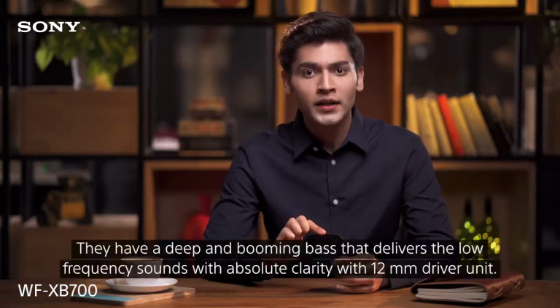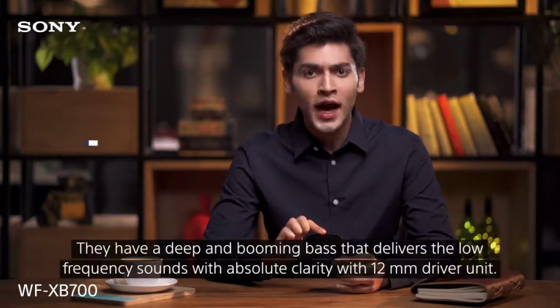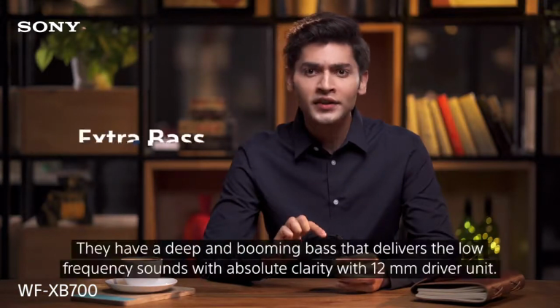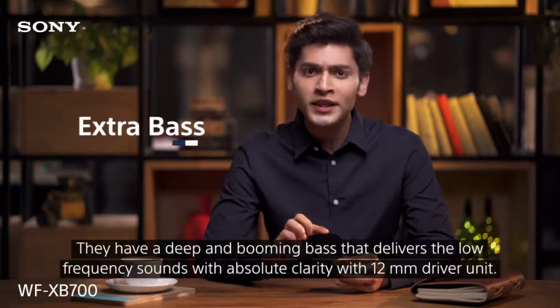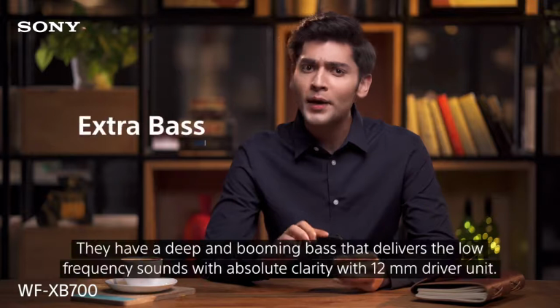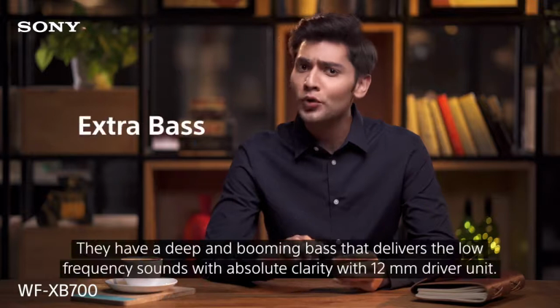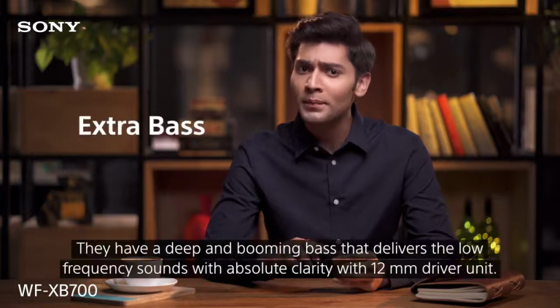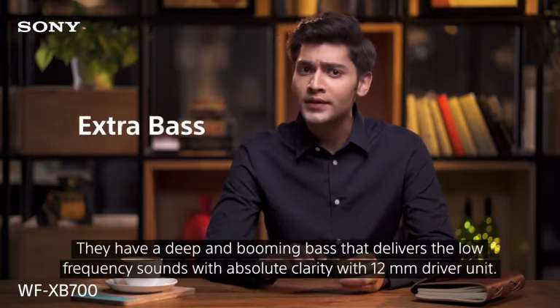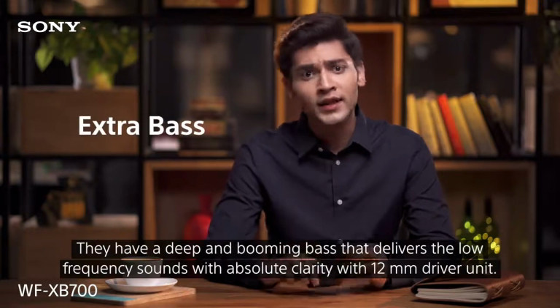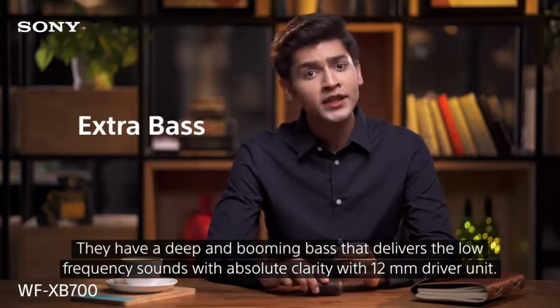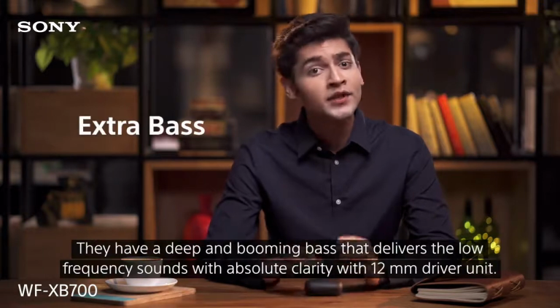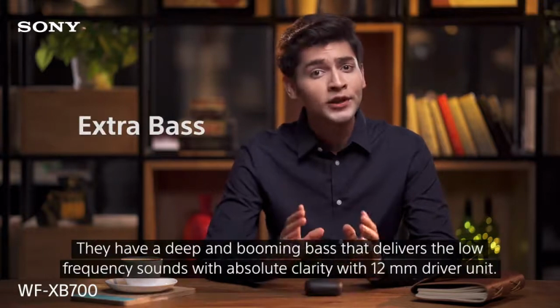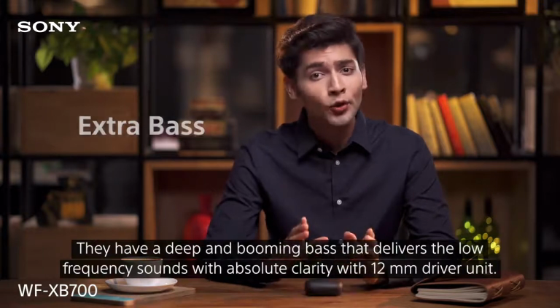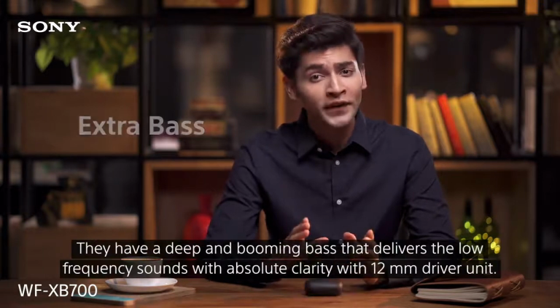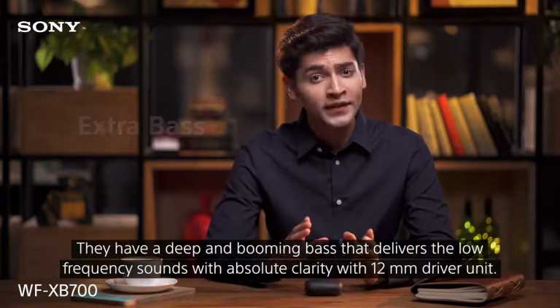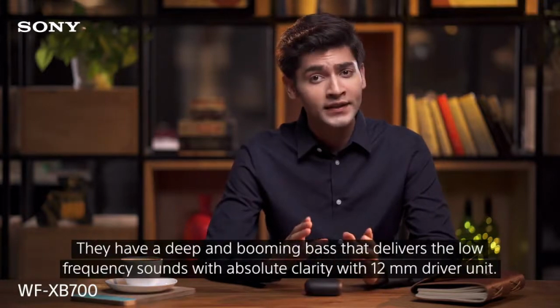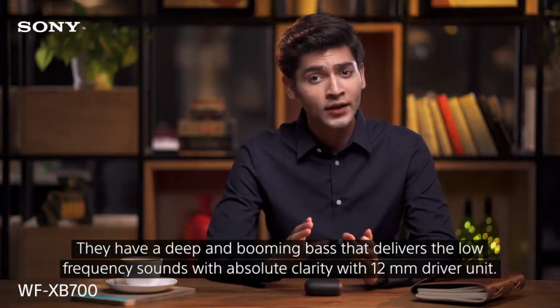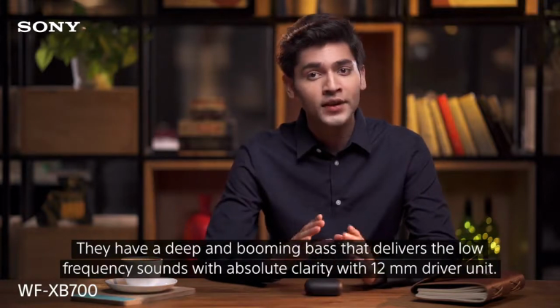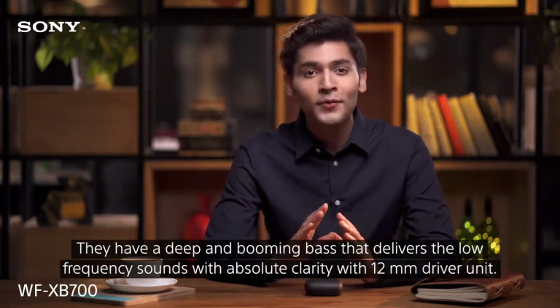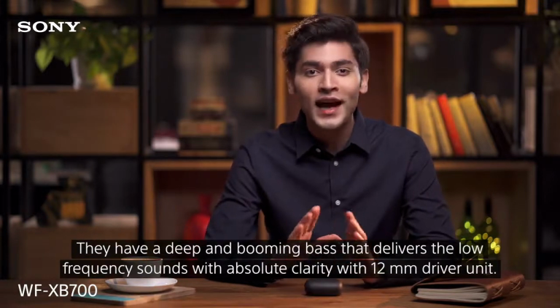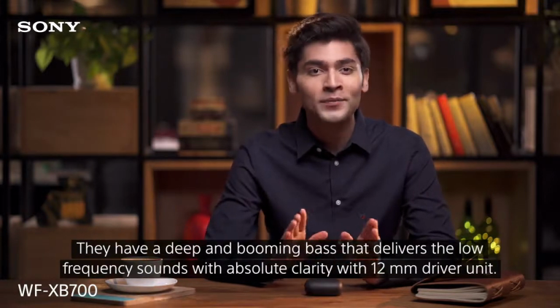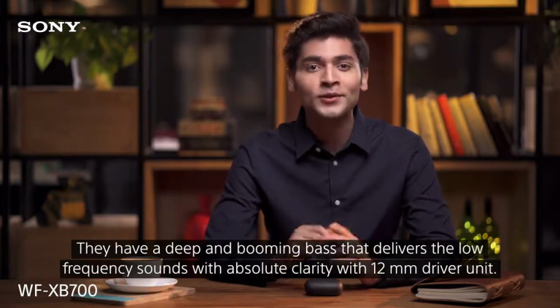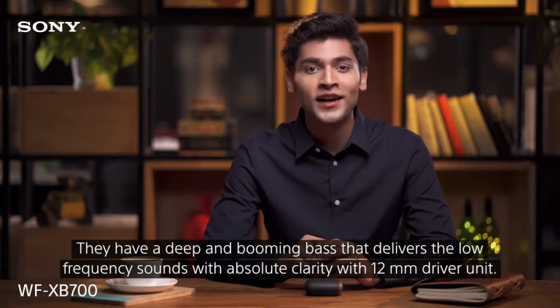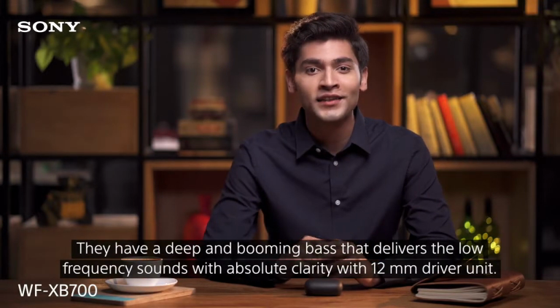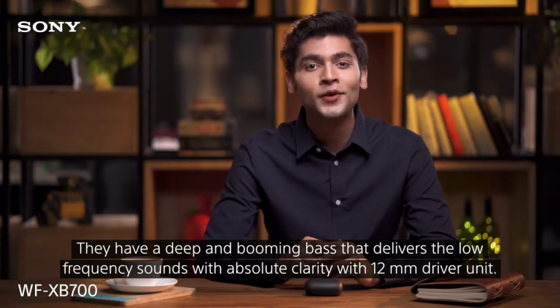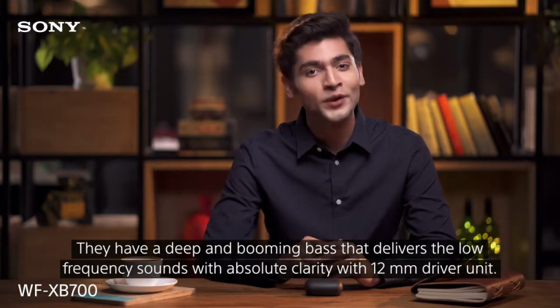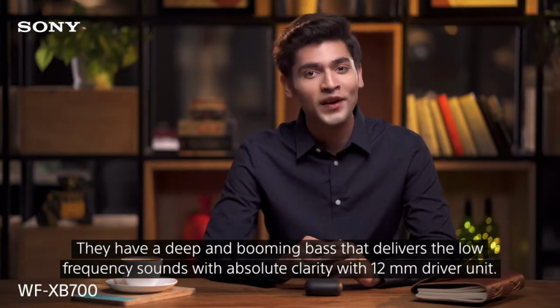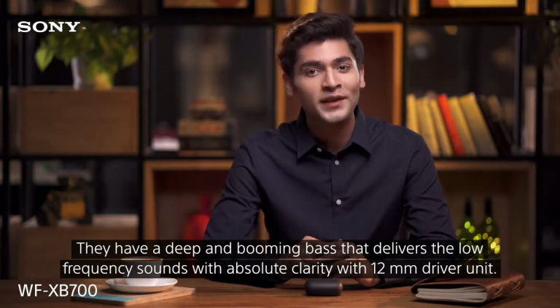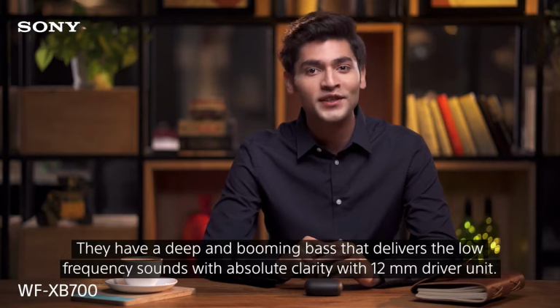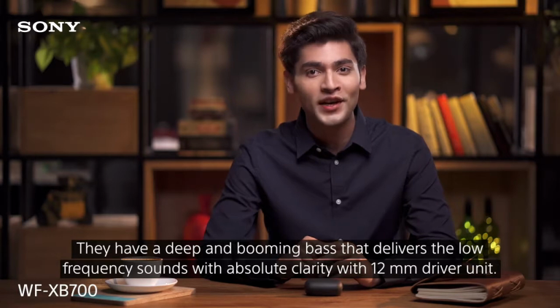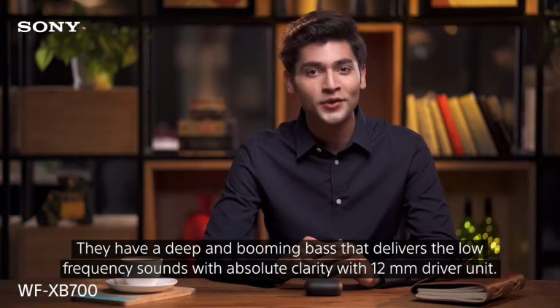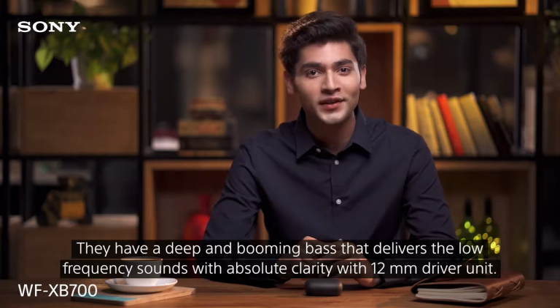They have a deep and booming bass that delivers low frequency sounds with absolute clarity, powered by a 12mm driver unit.